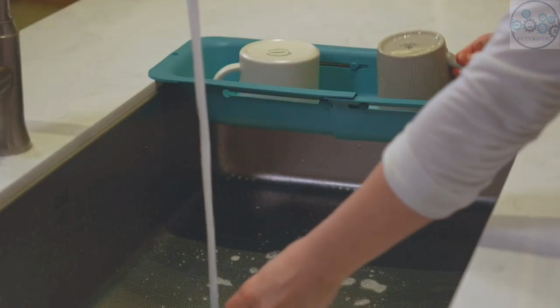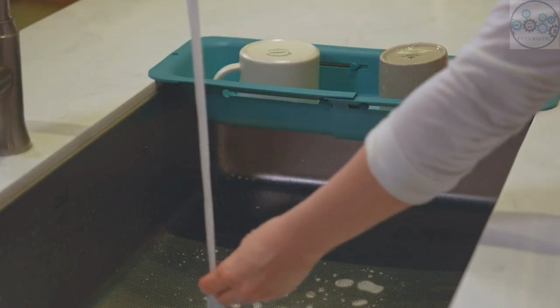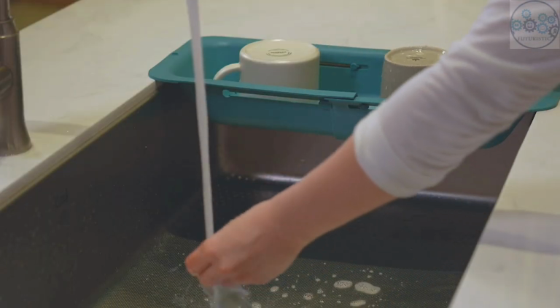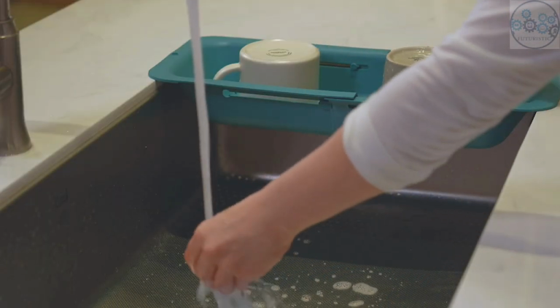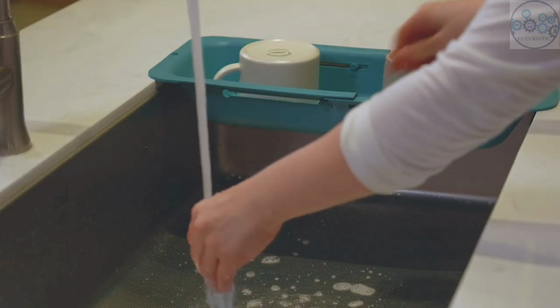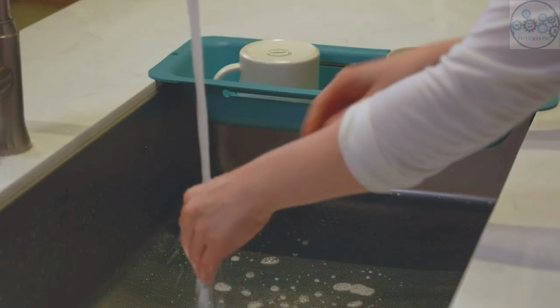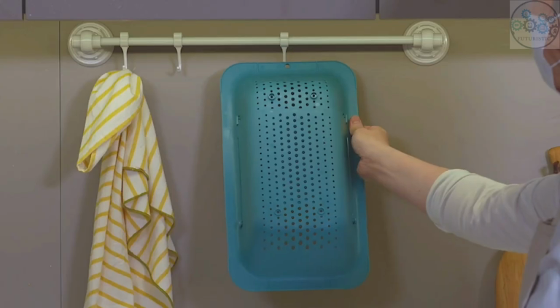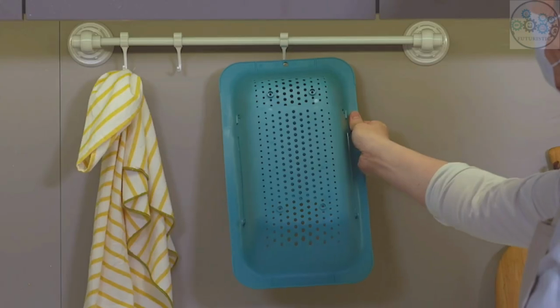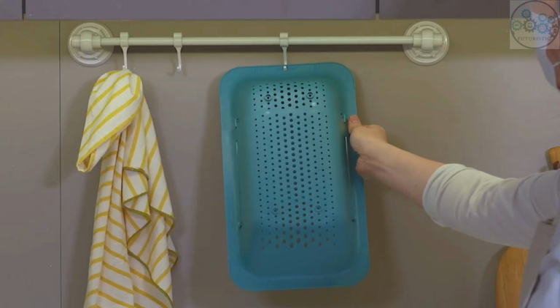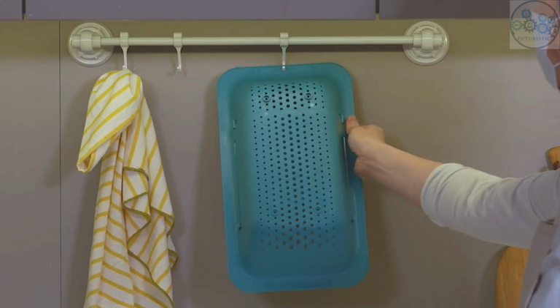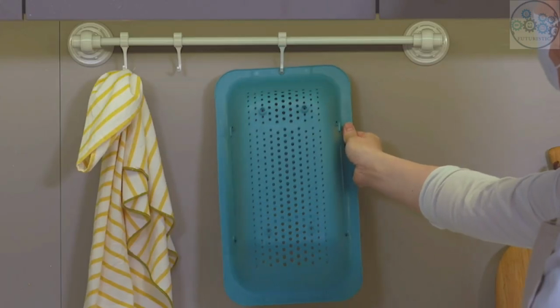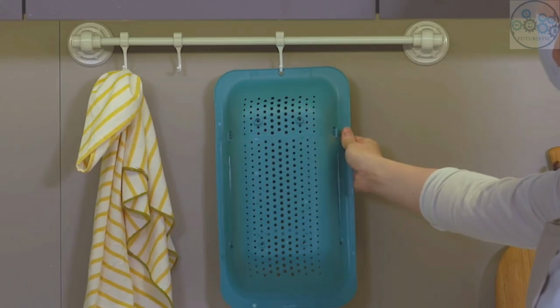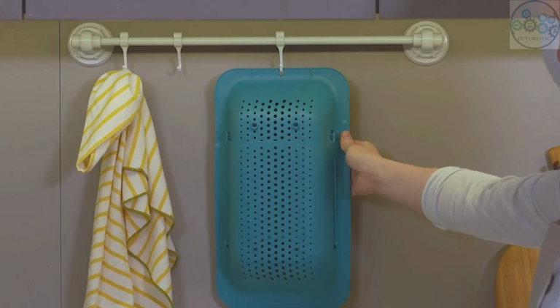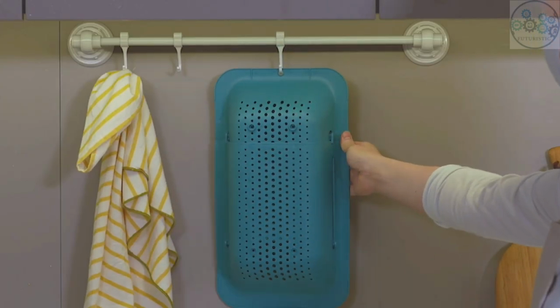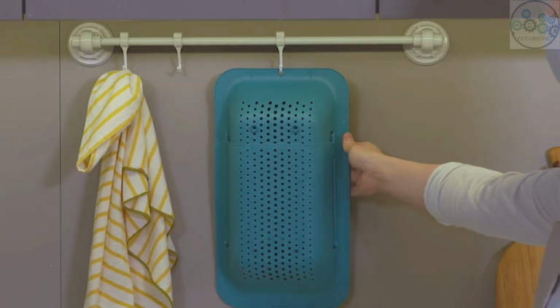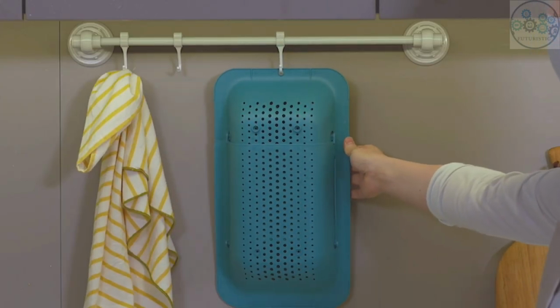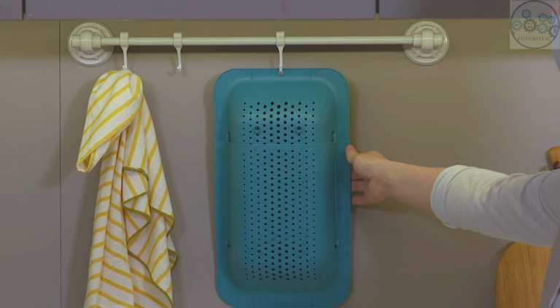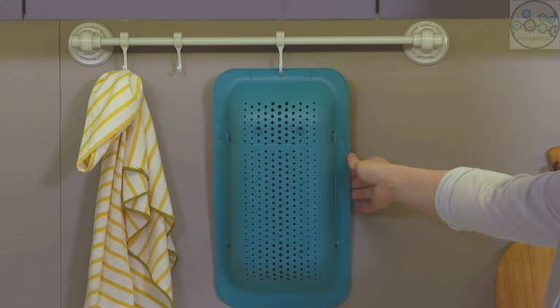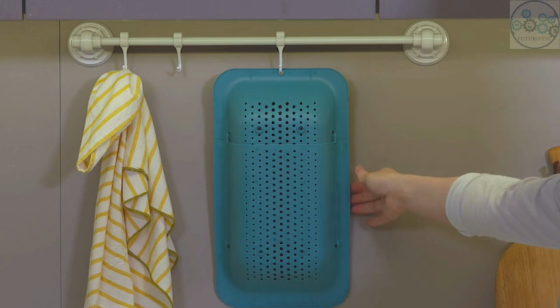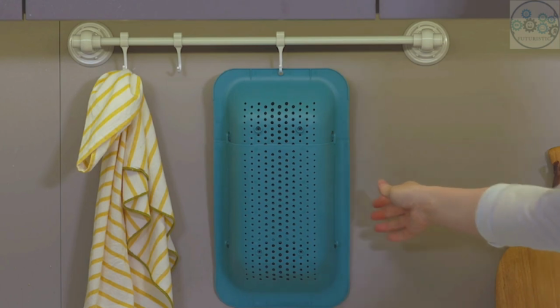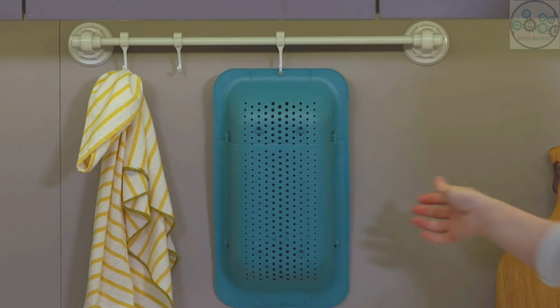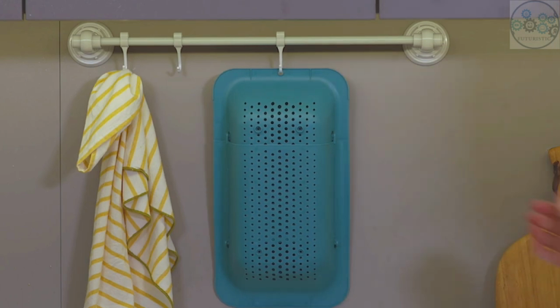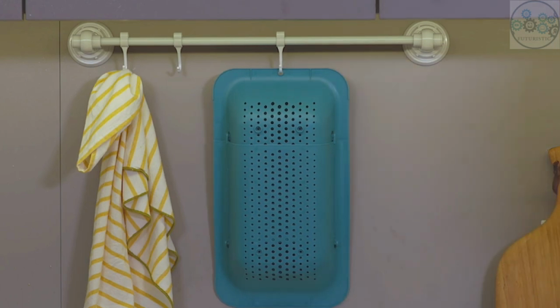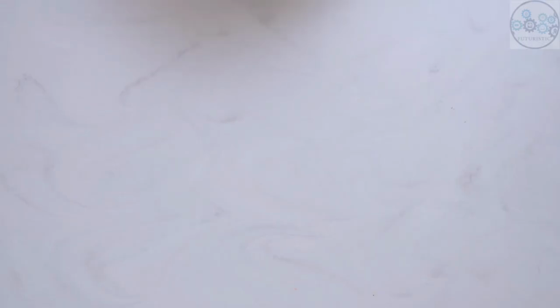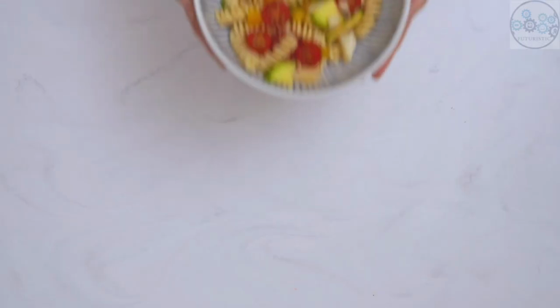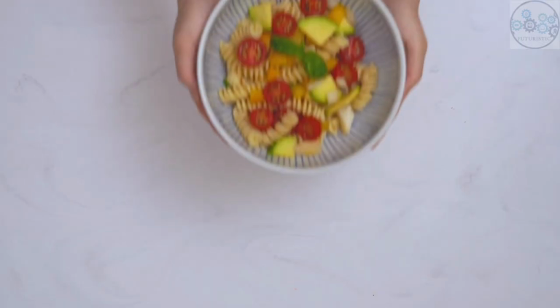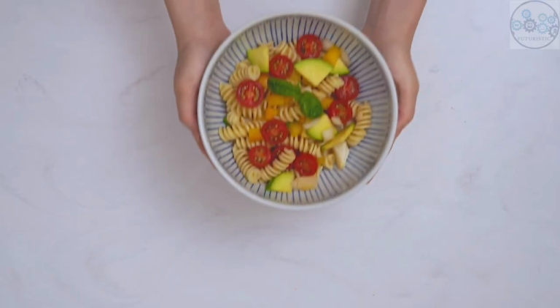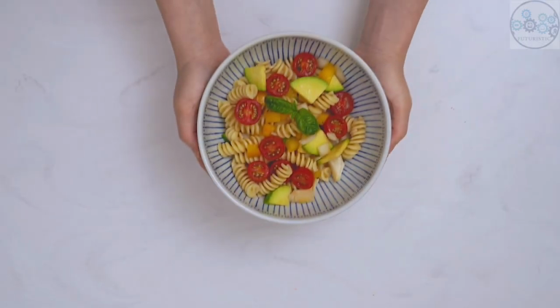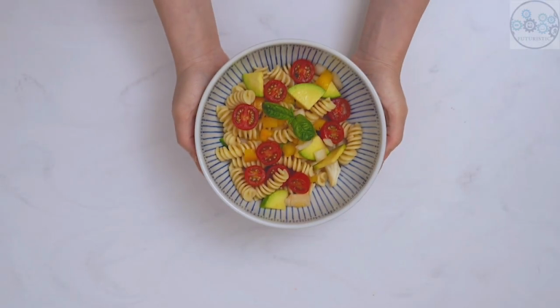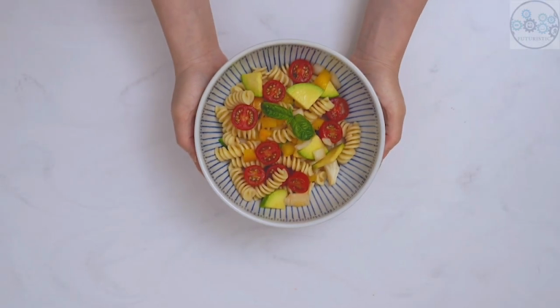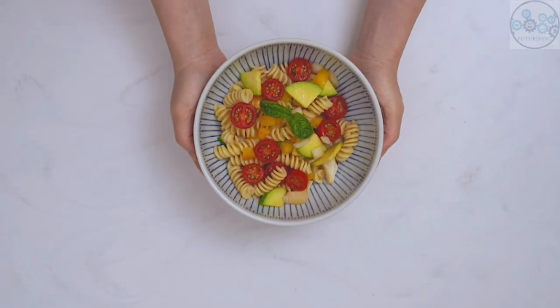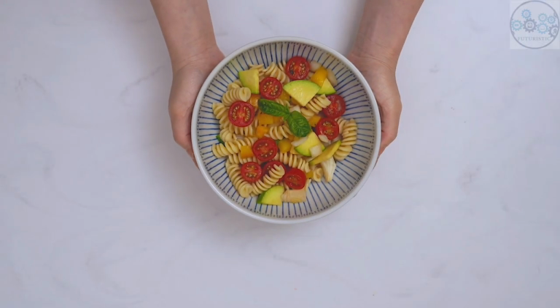It also helps to prevent food from falling down the drain, and increases airflow when drying small utensils in cups.